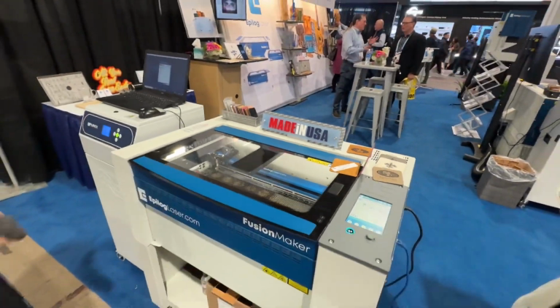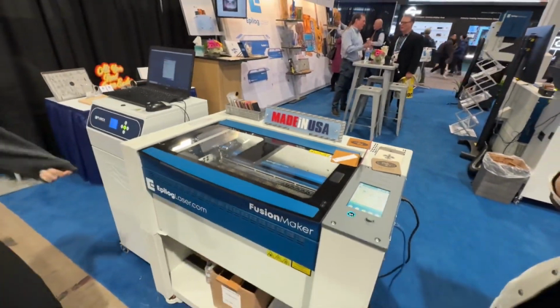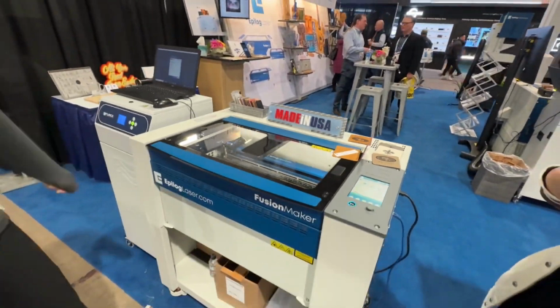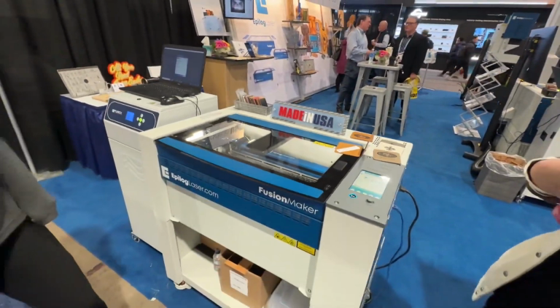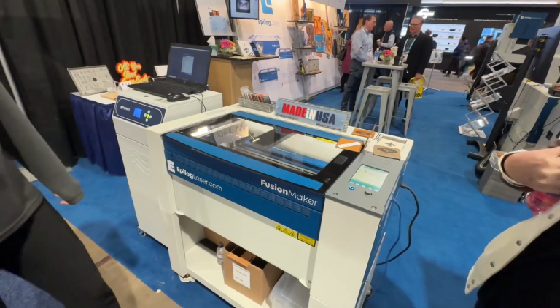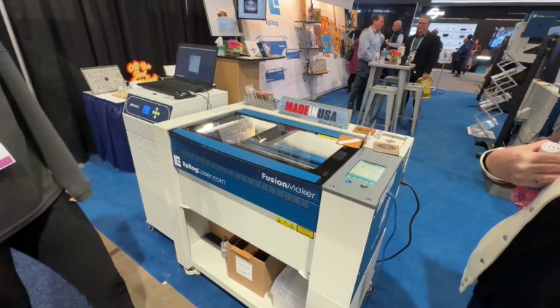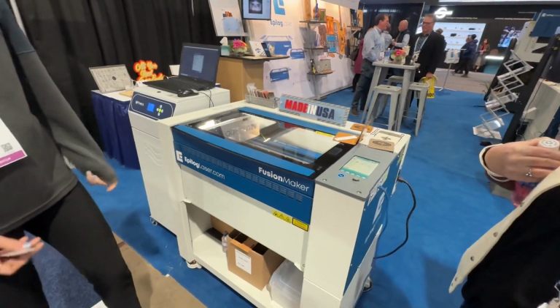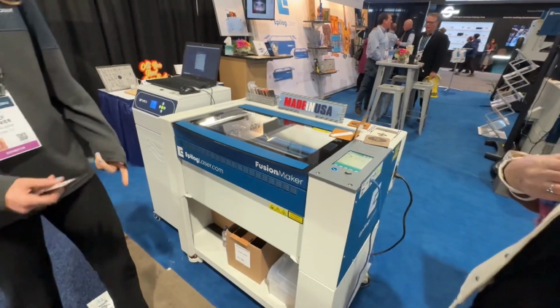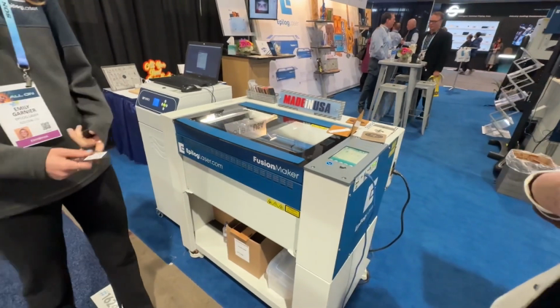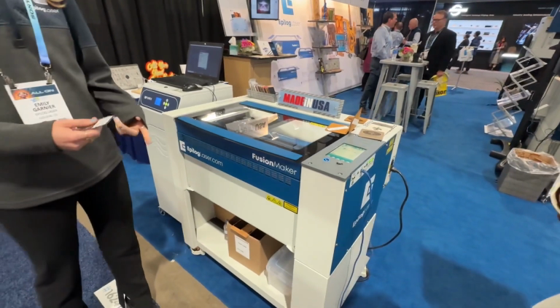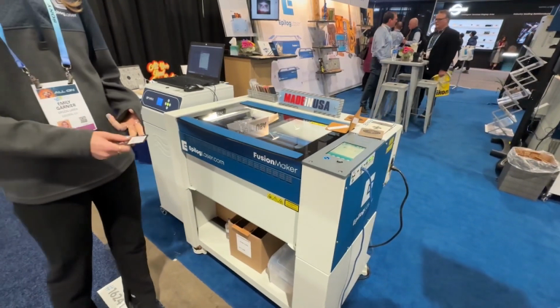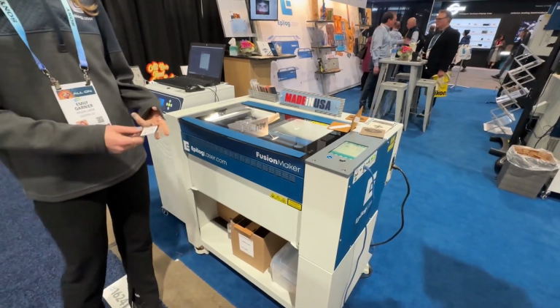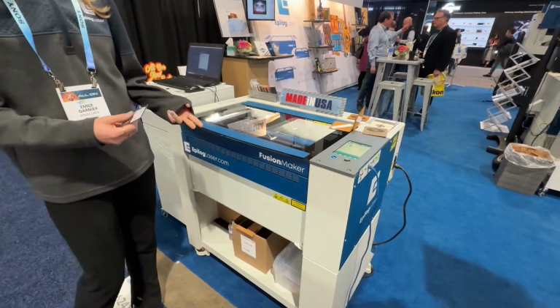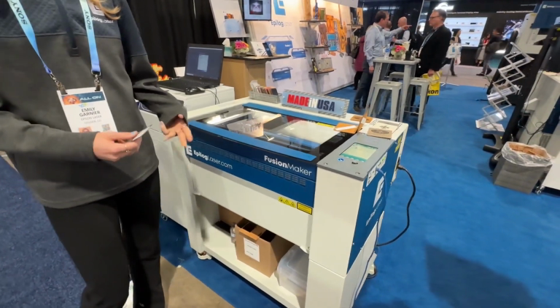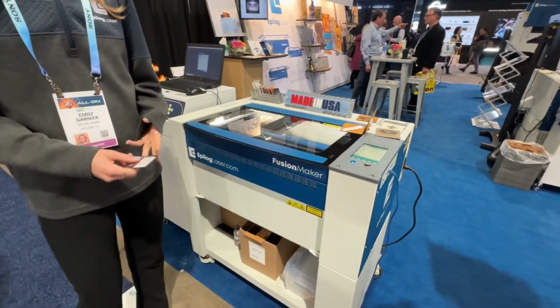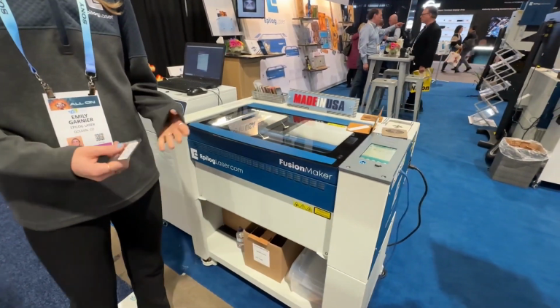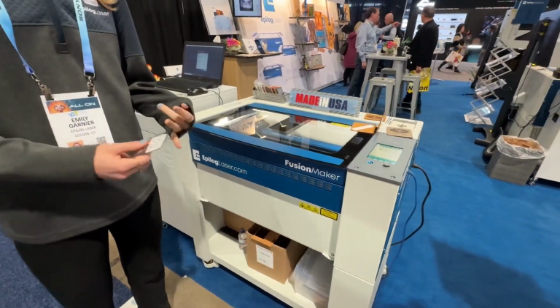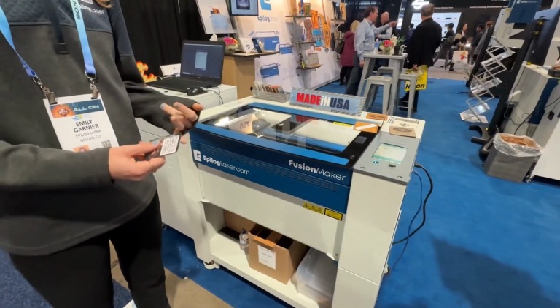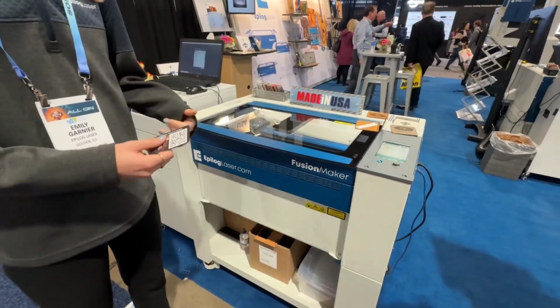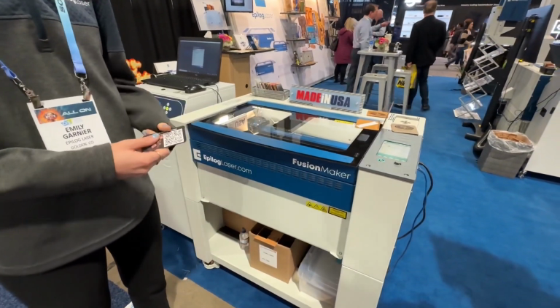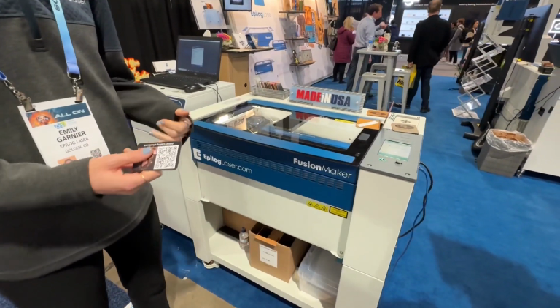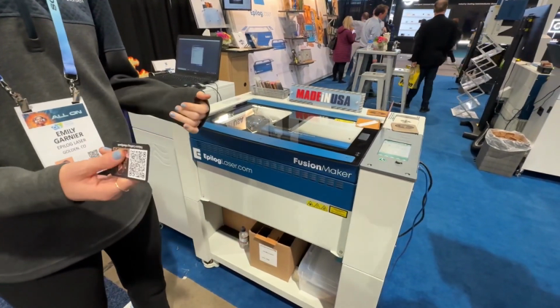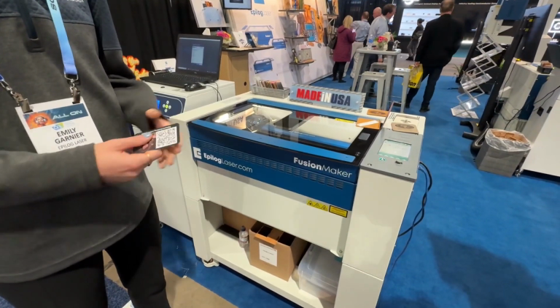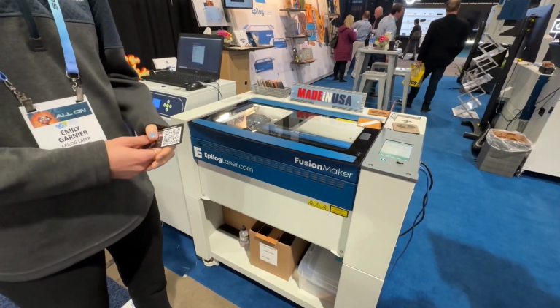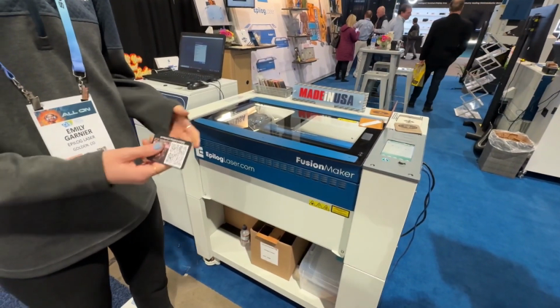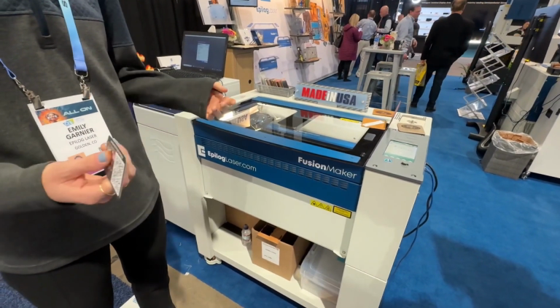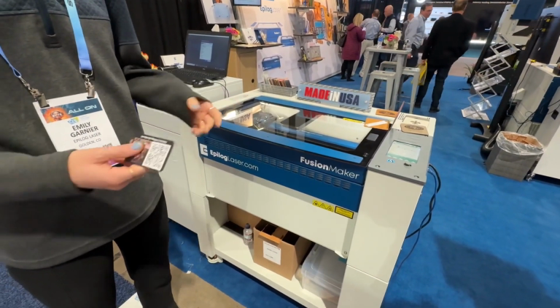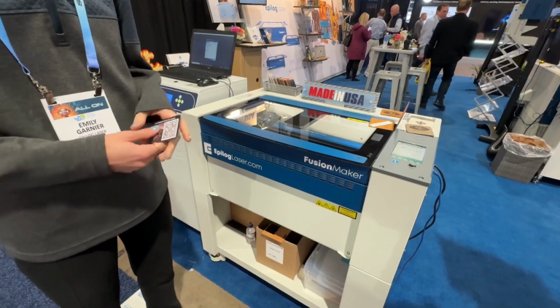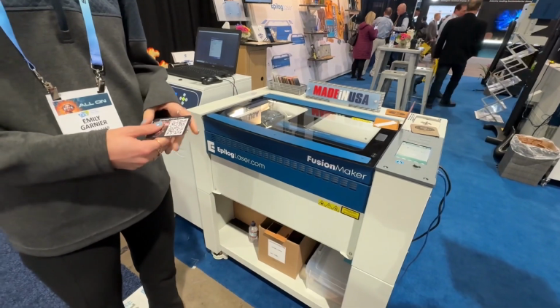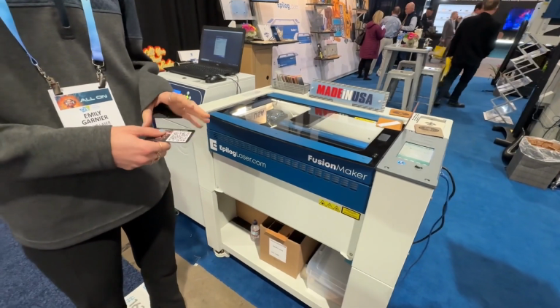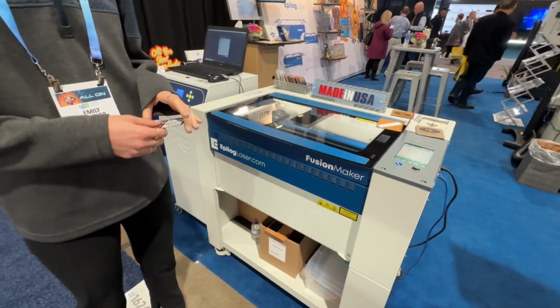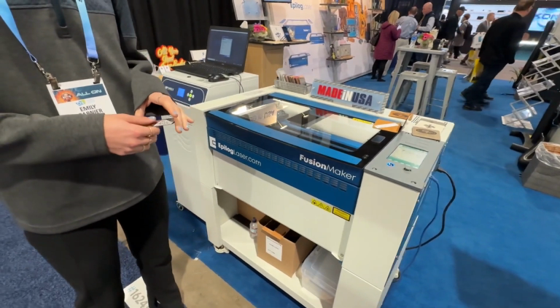You can use all kinds of materials. You can do wood, acrylic, leather, marble, glass, paper — really anything.